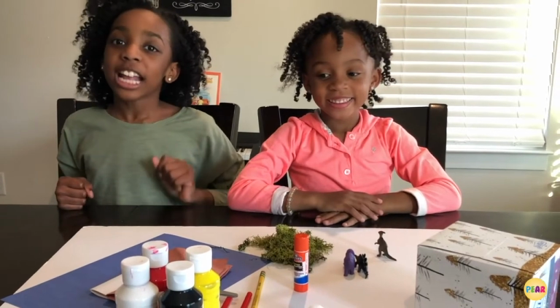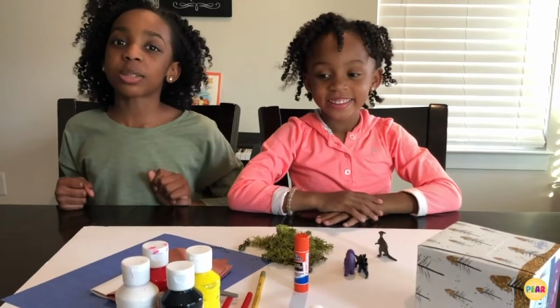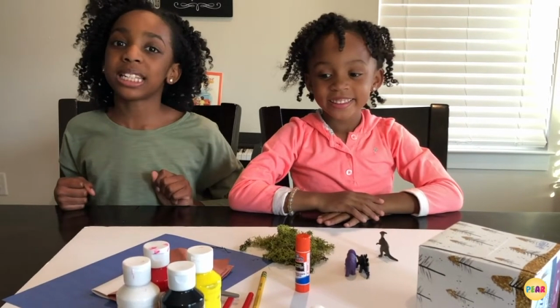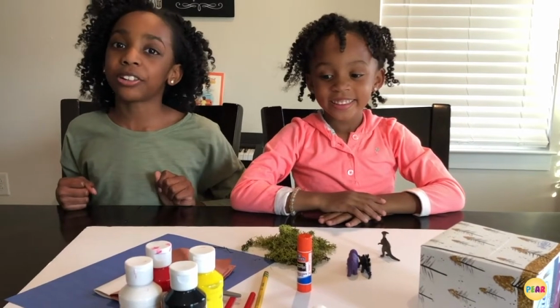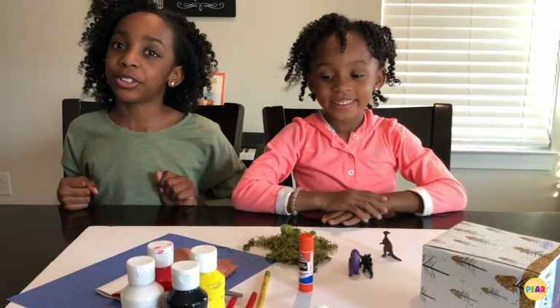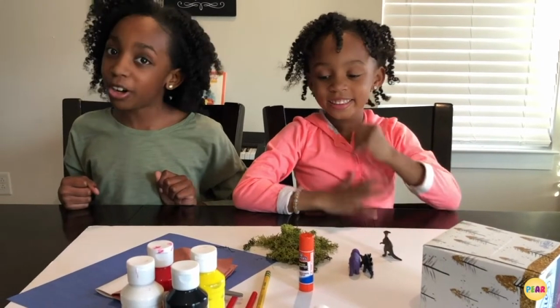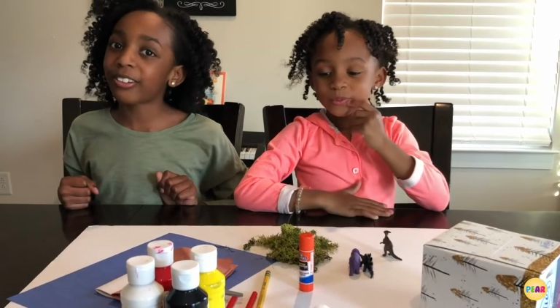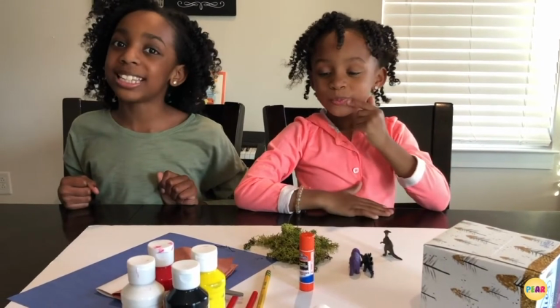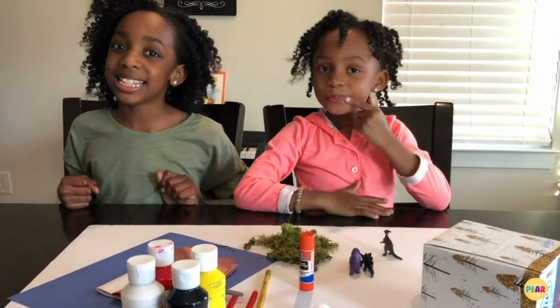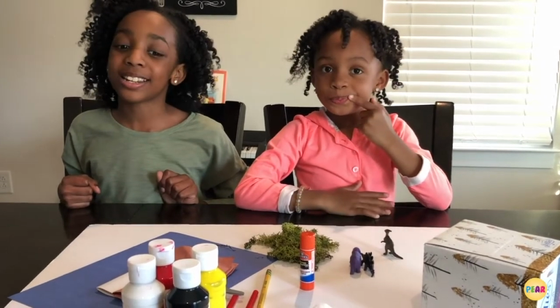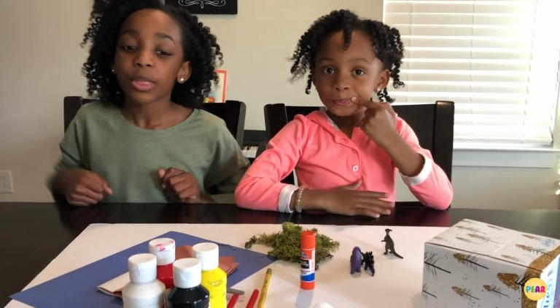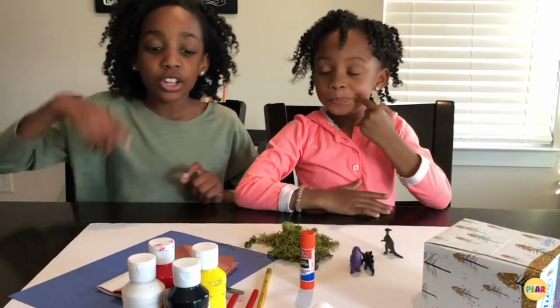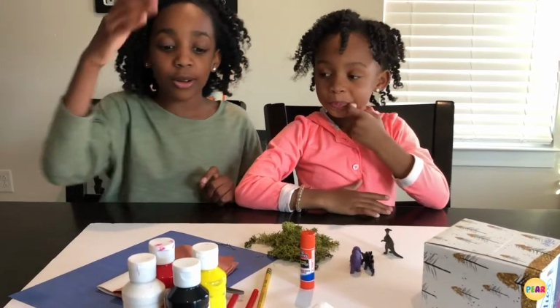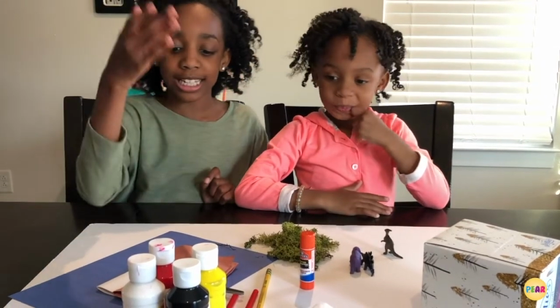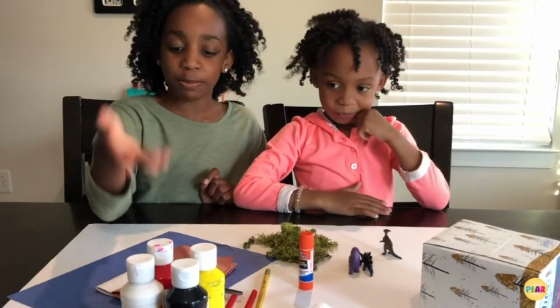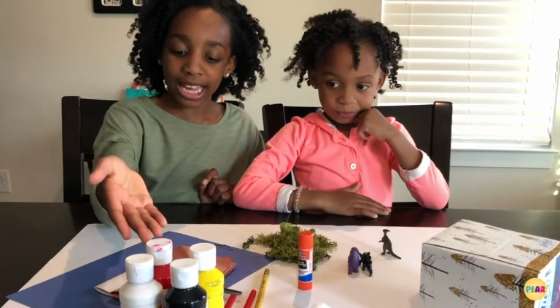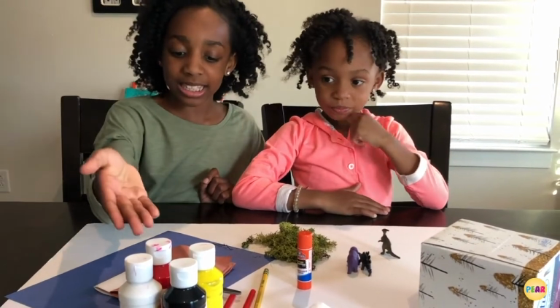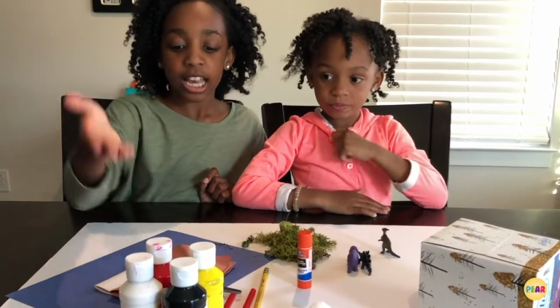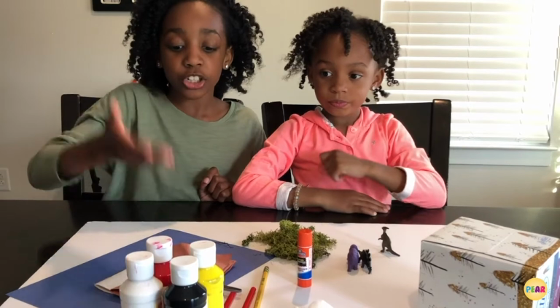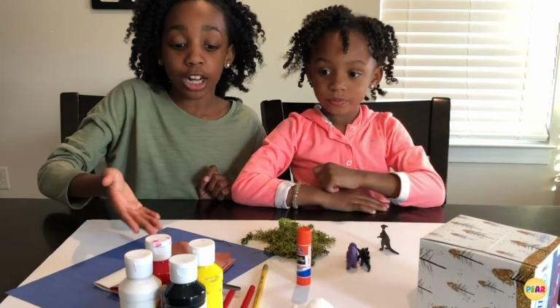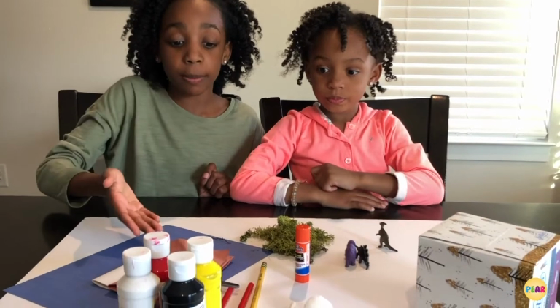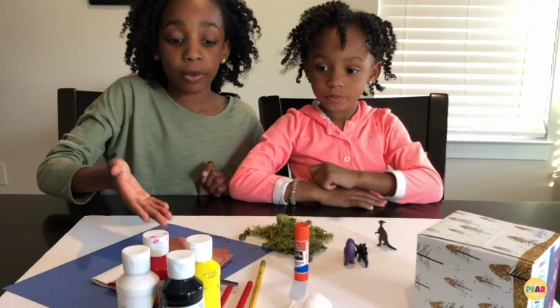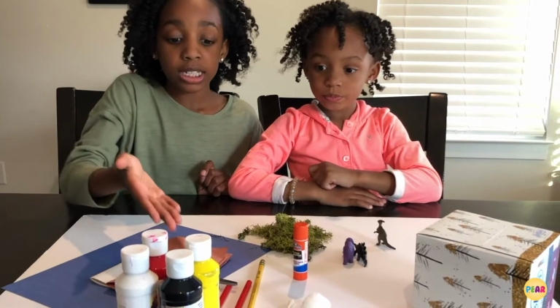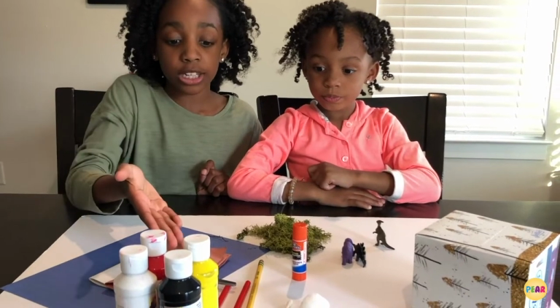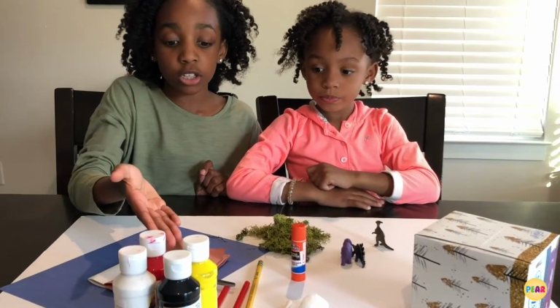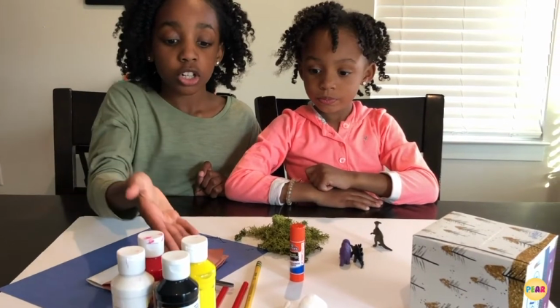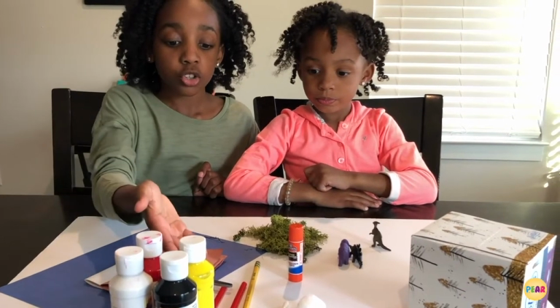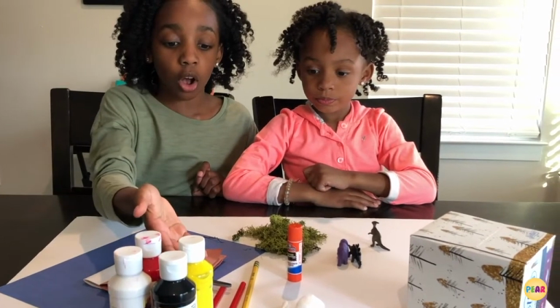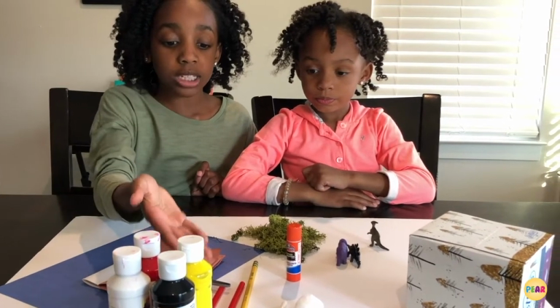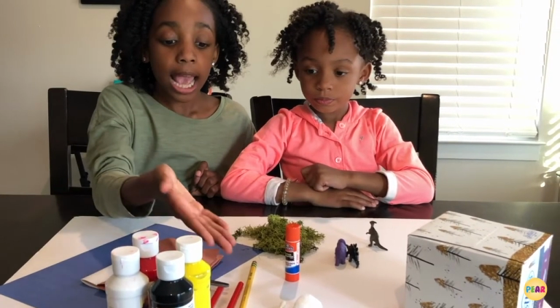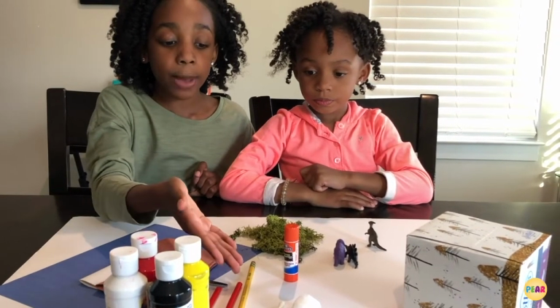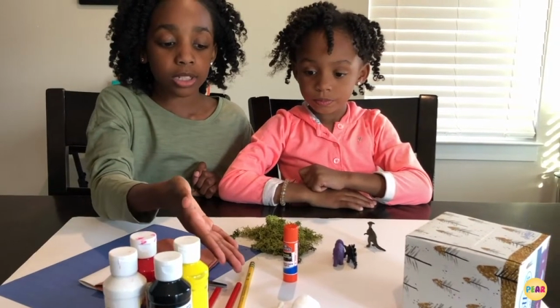Here's the material you're going to need. You're going to need paint, construction paper, scissors, straws, and pencils.